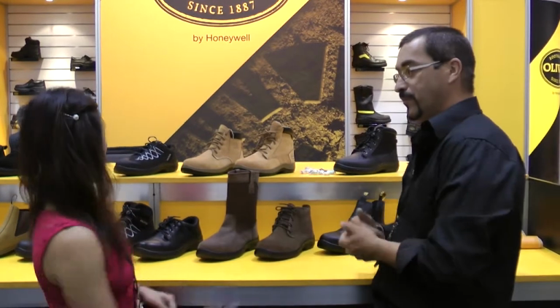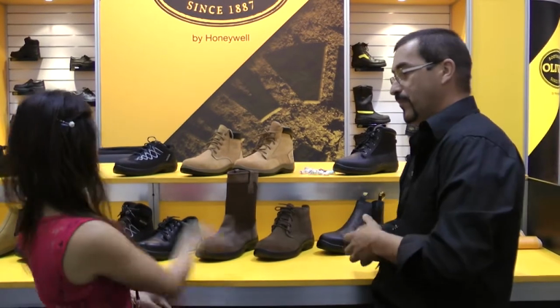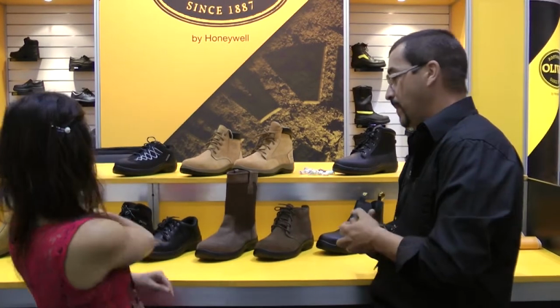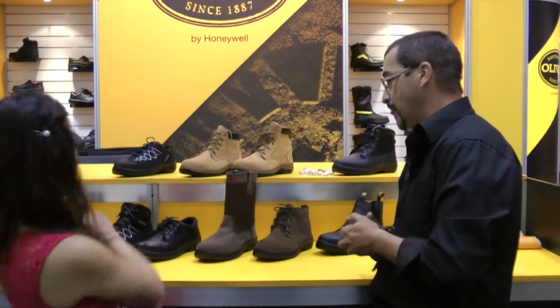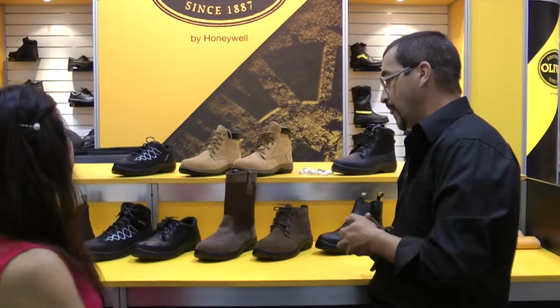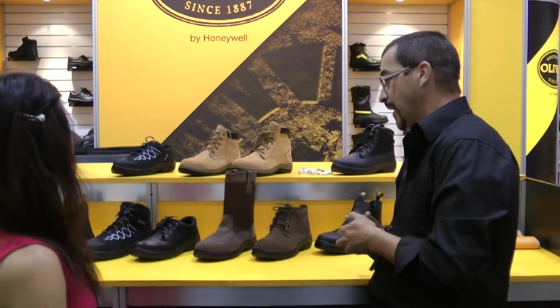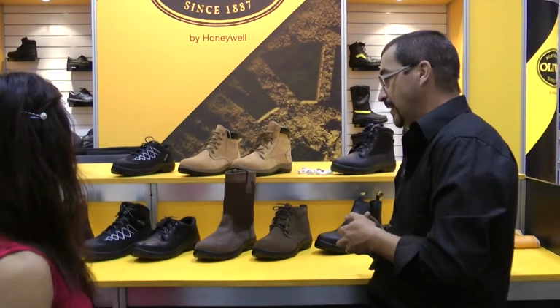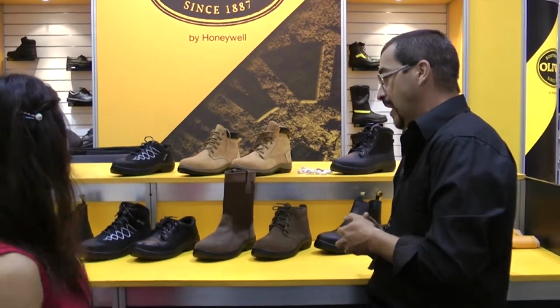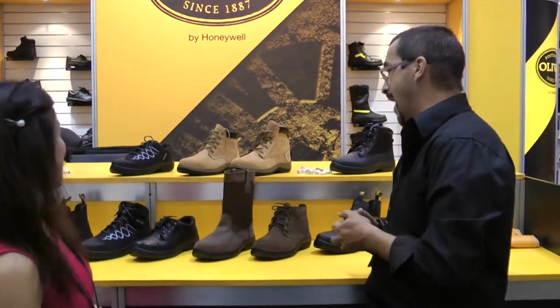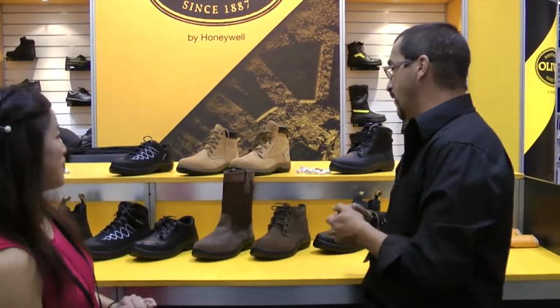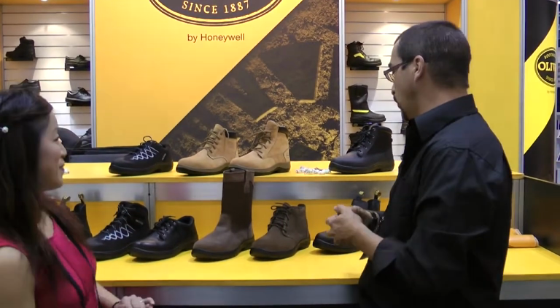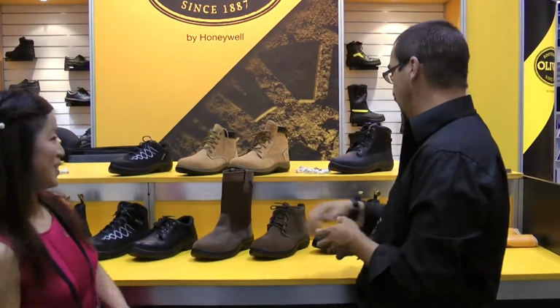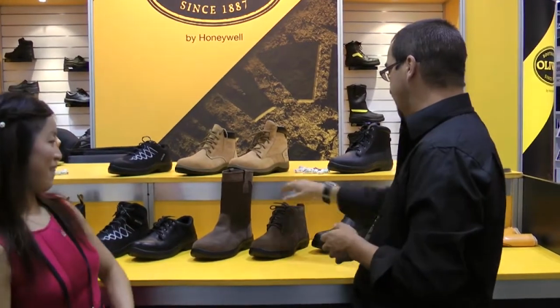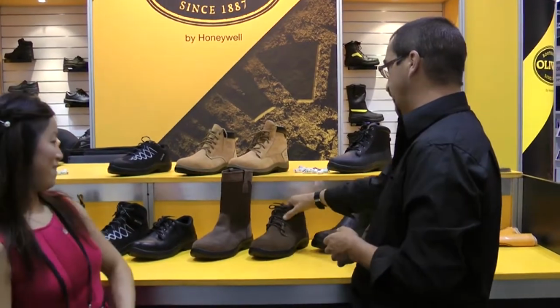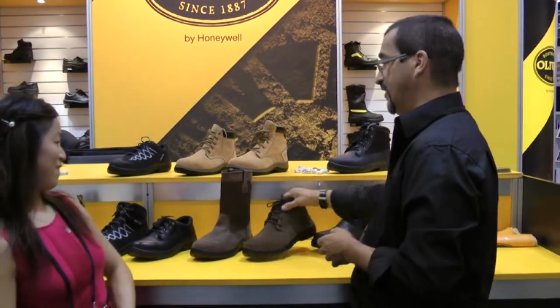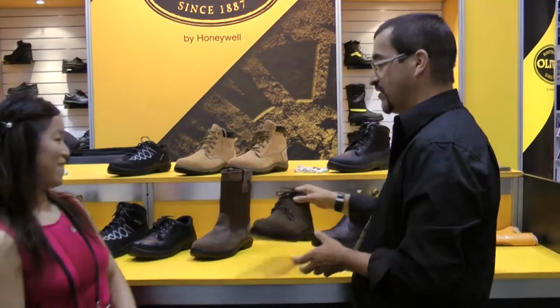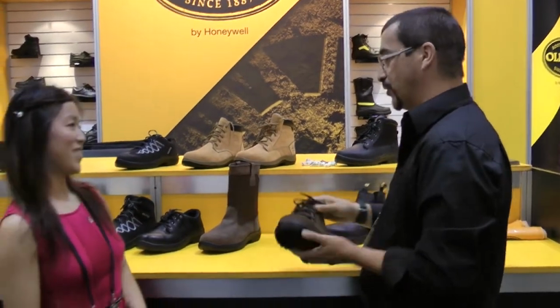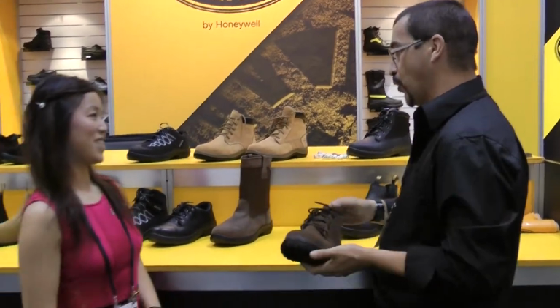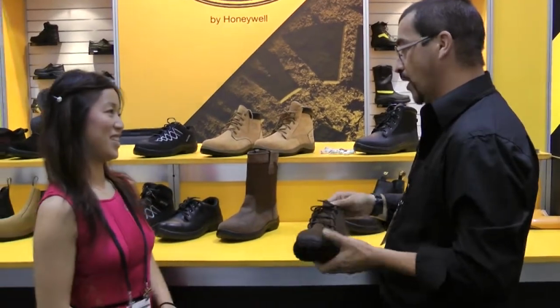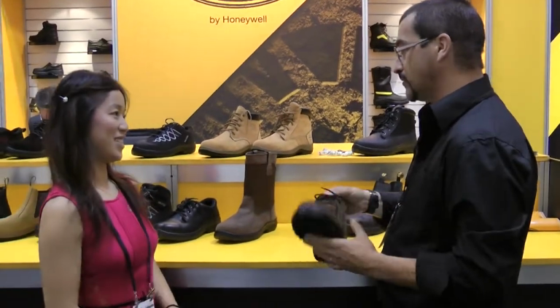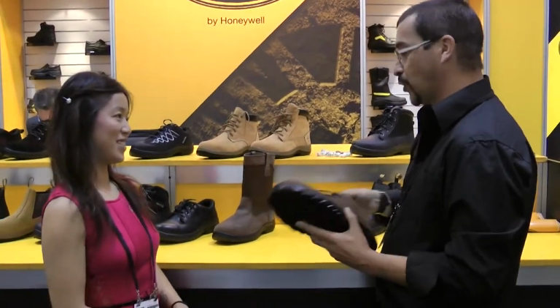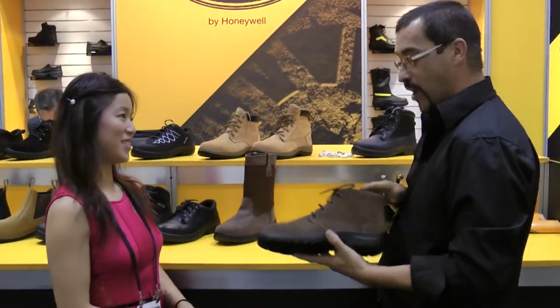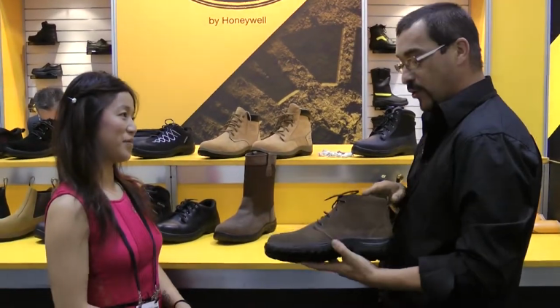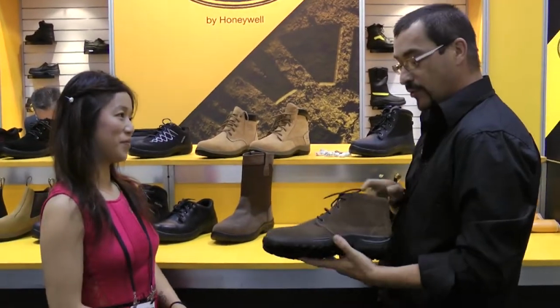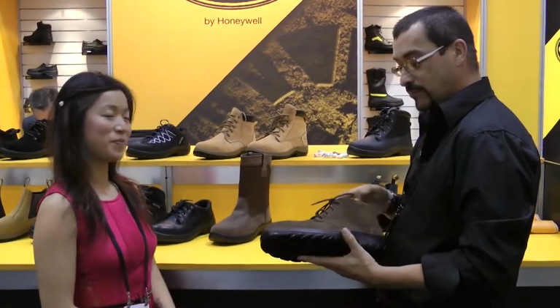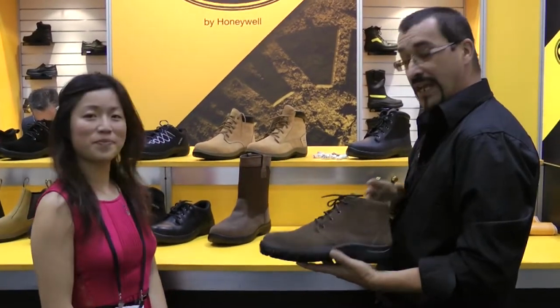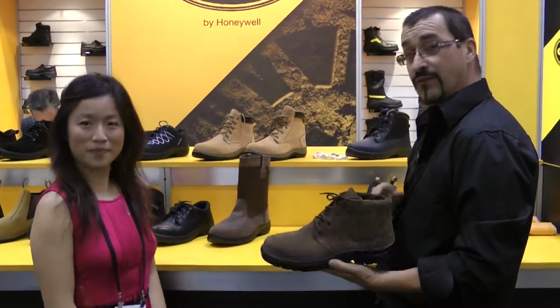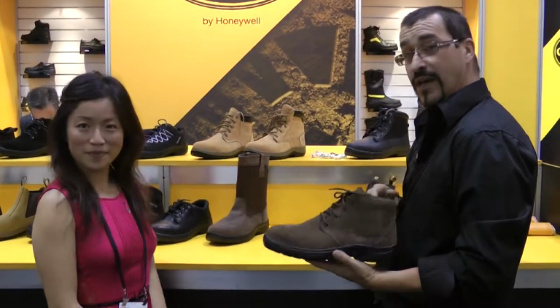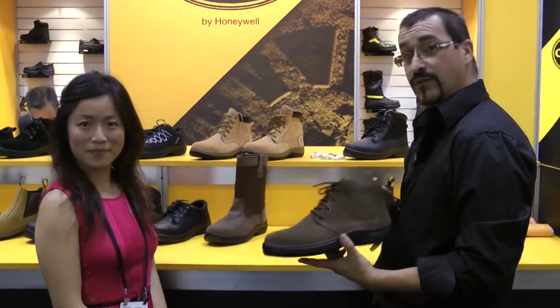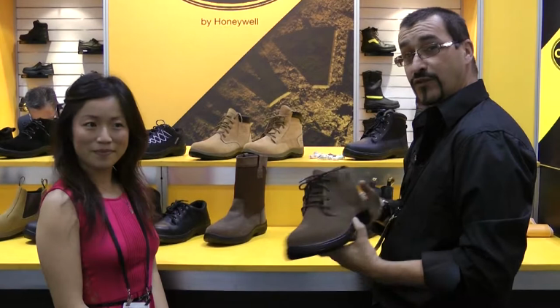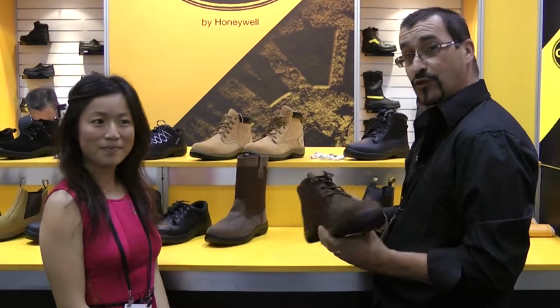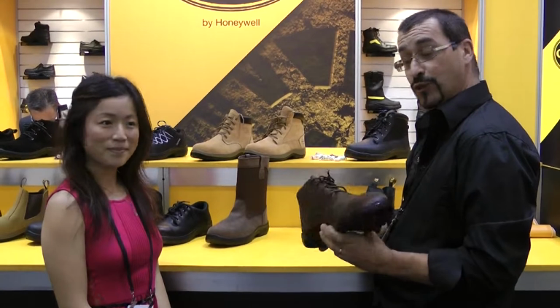Which one's your favourite? Out of all of these, I think the Desert Boot is quite good — it's innovative, it's new.